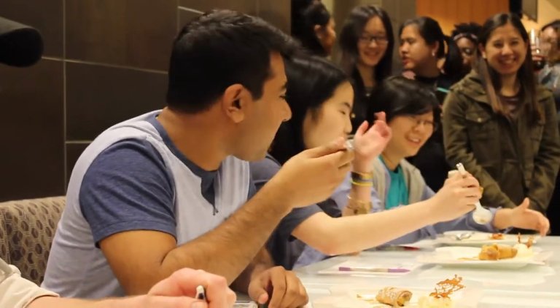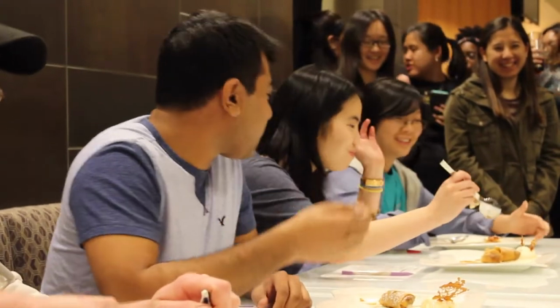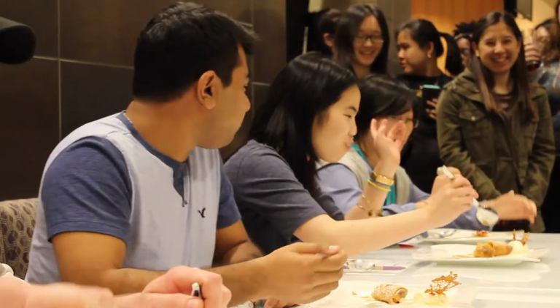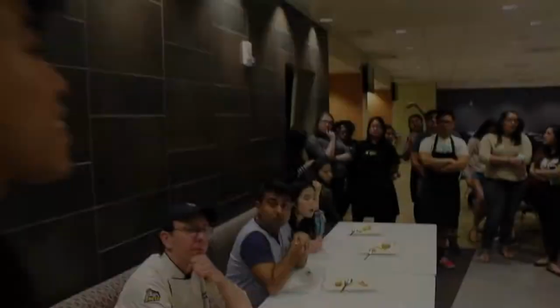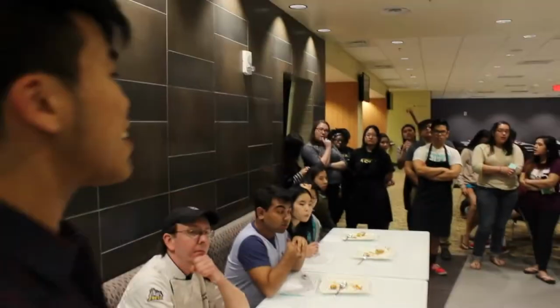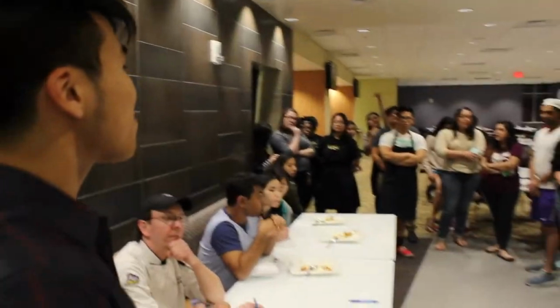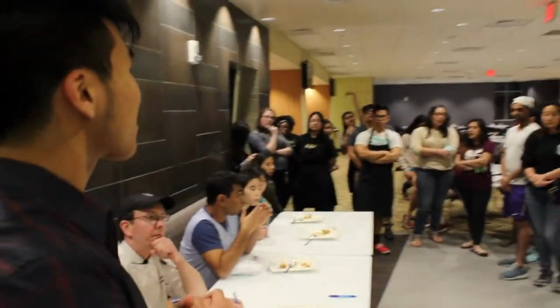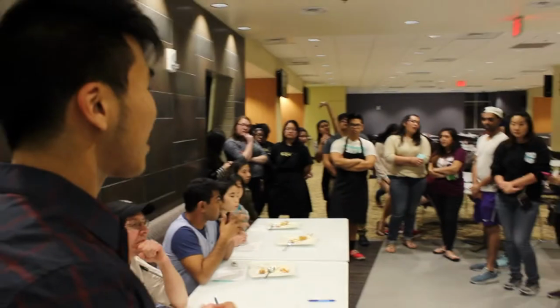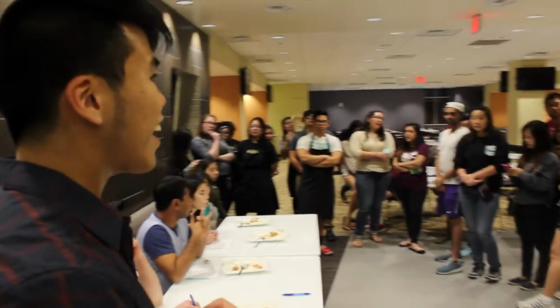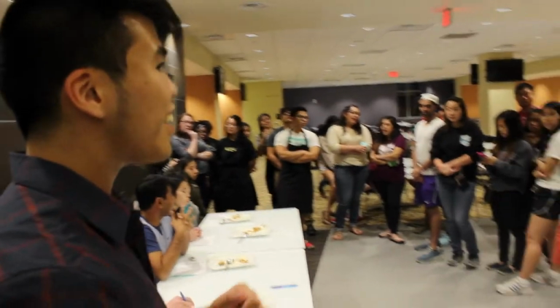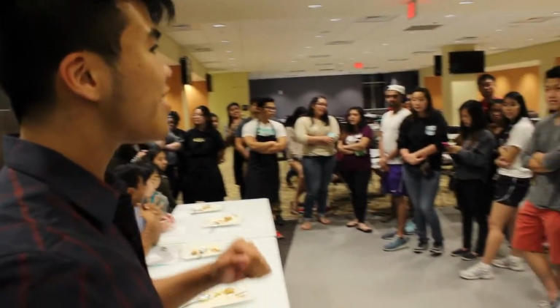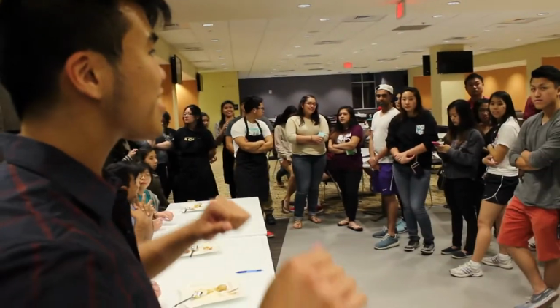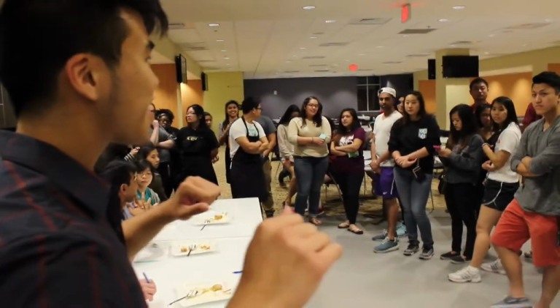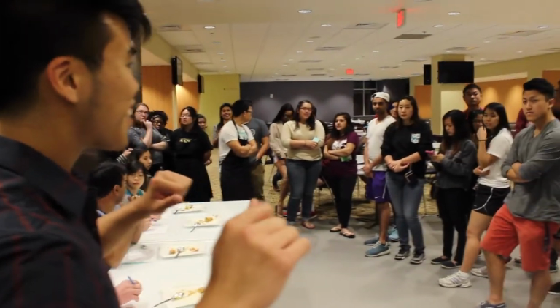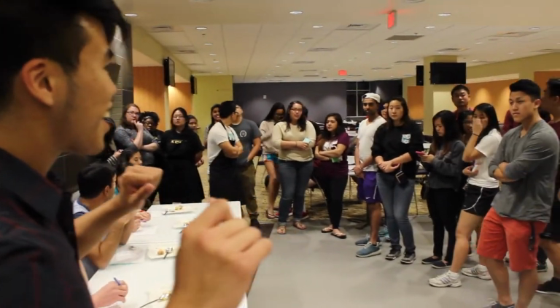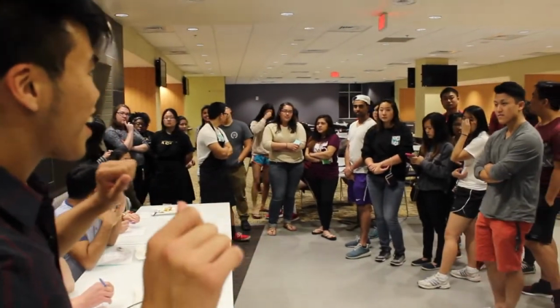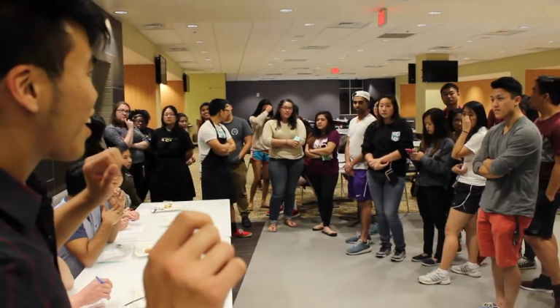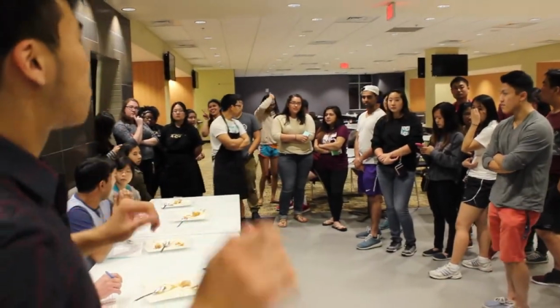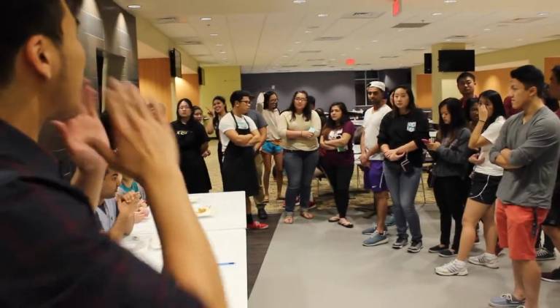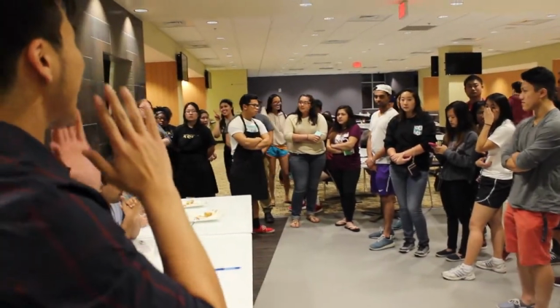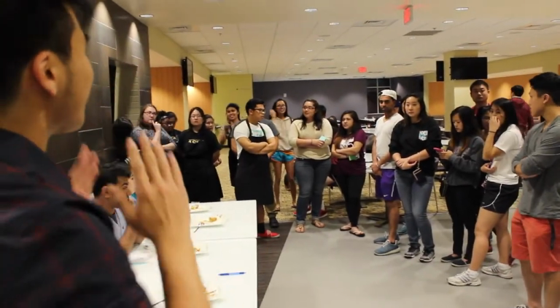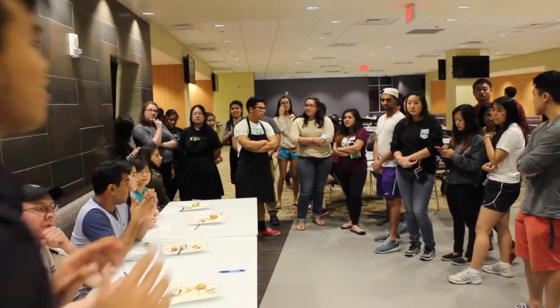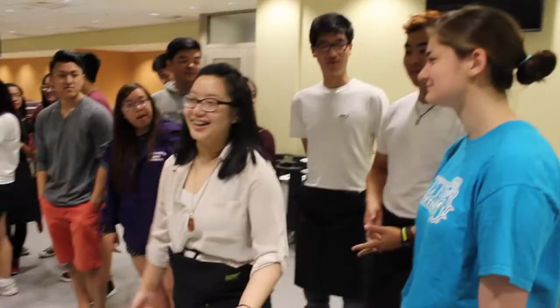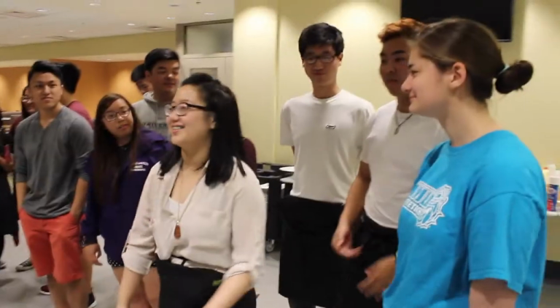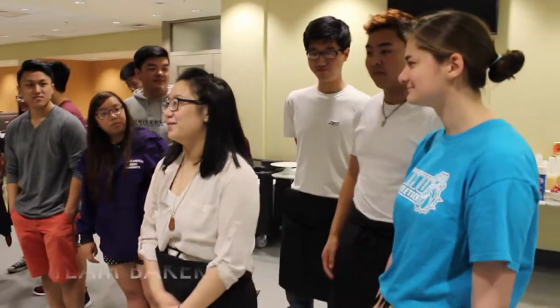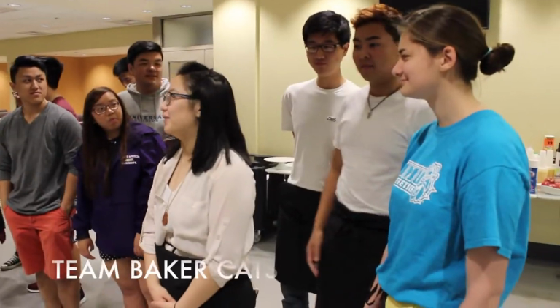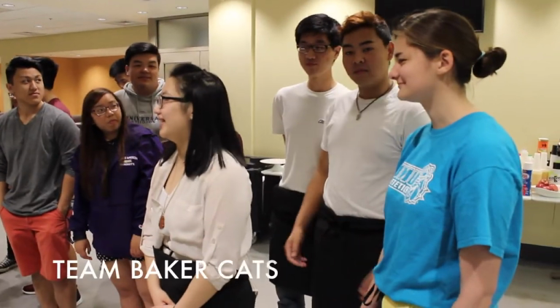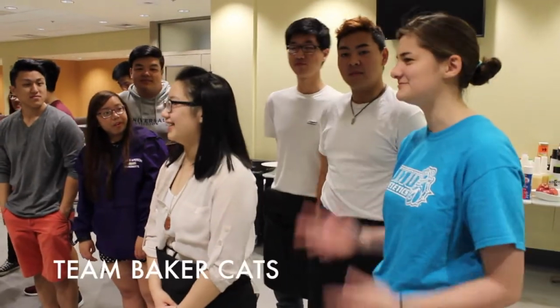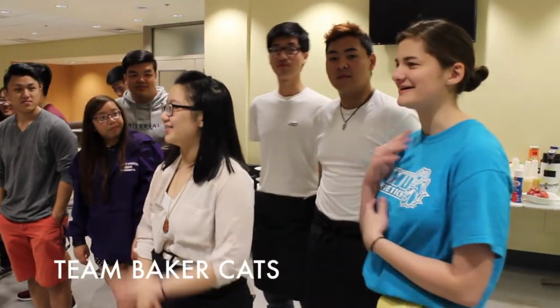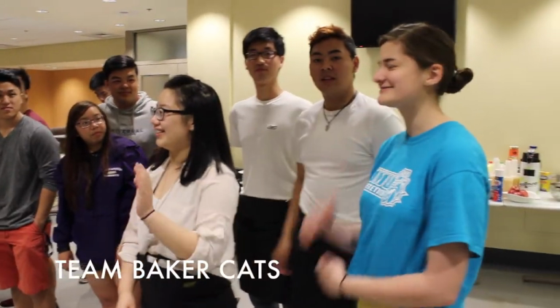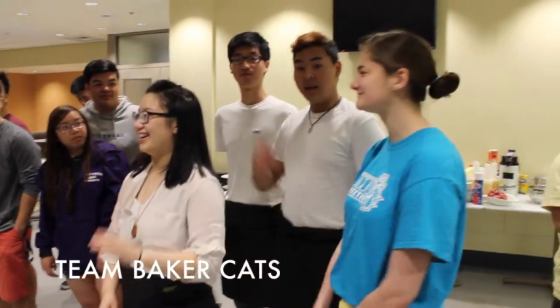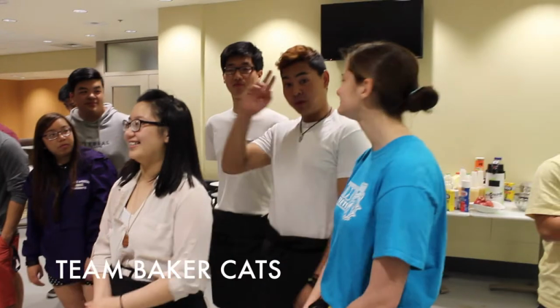For the next team — Baker Cat. I'm Tiffany. I'm Jonas. I'm Jordan.